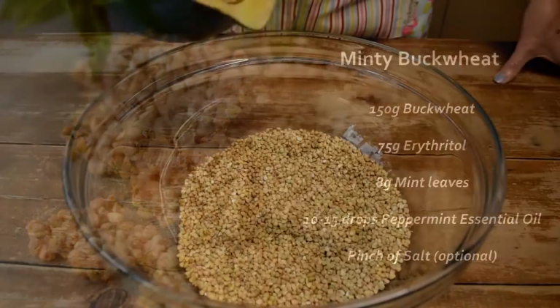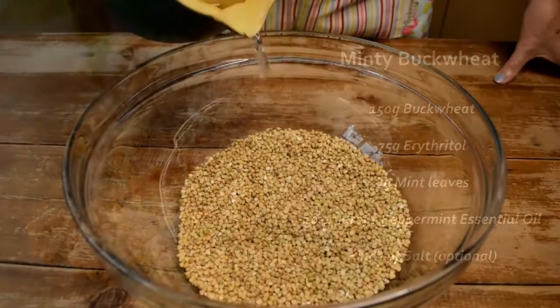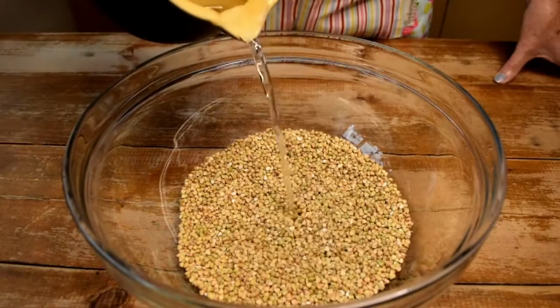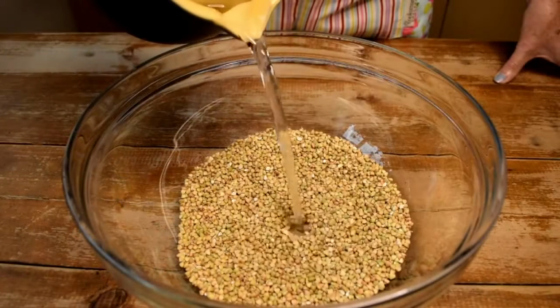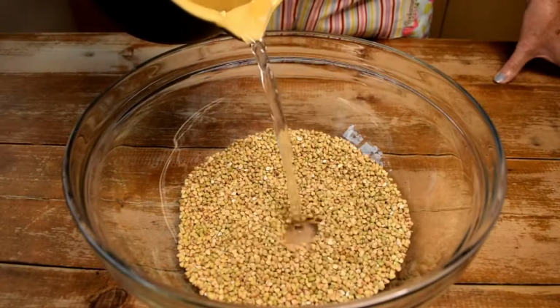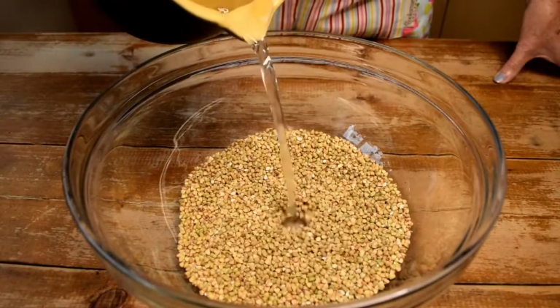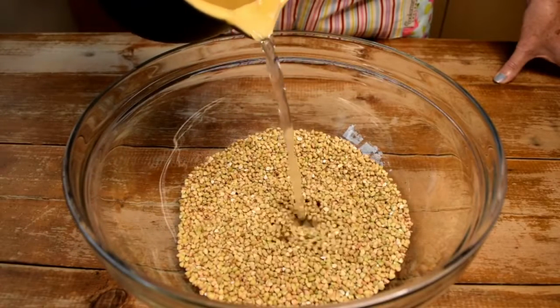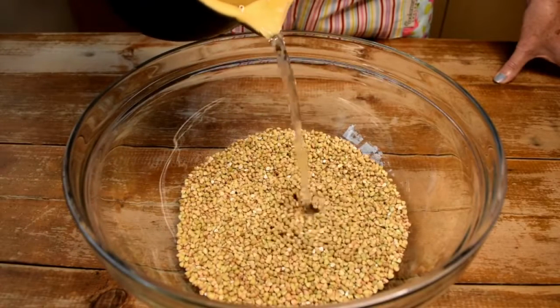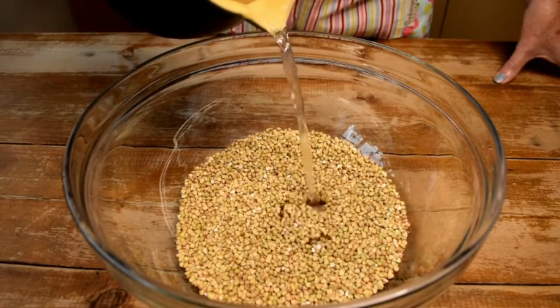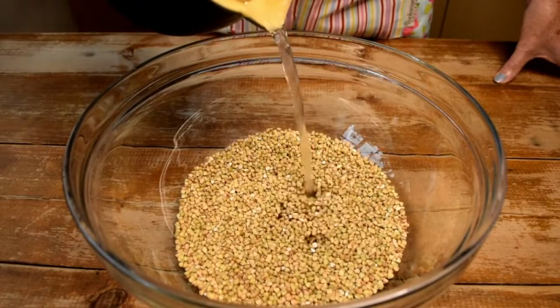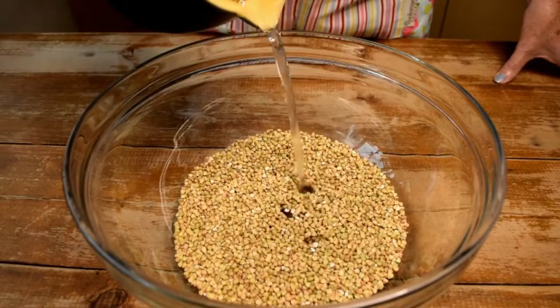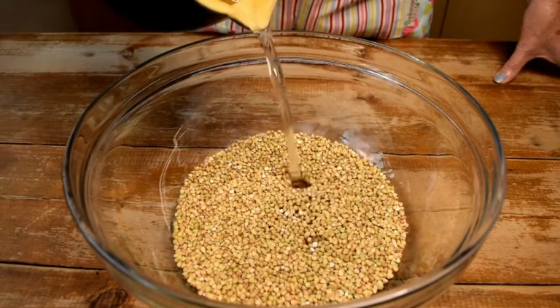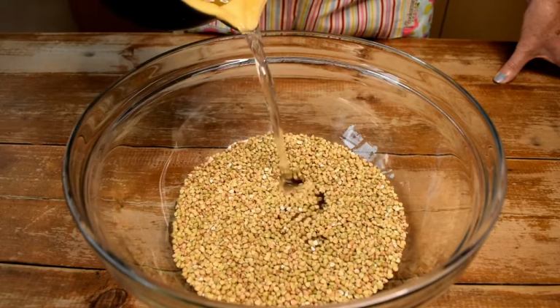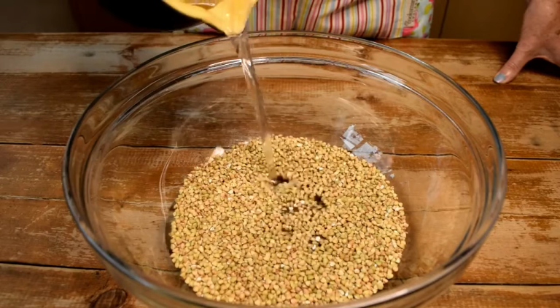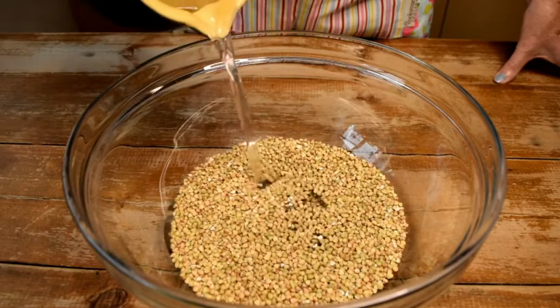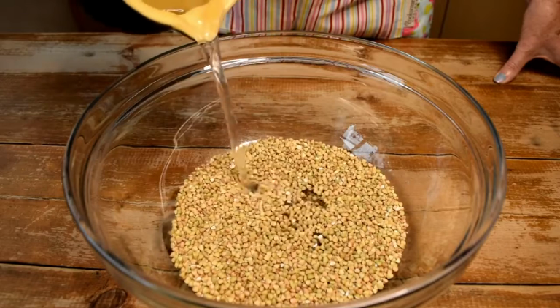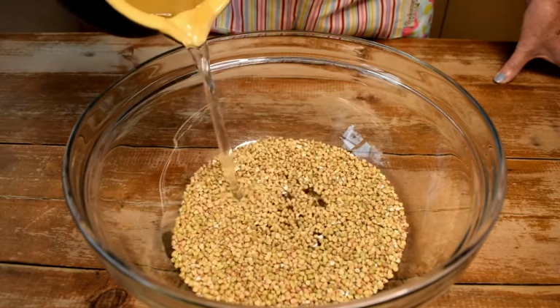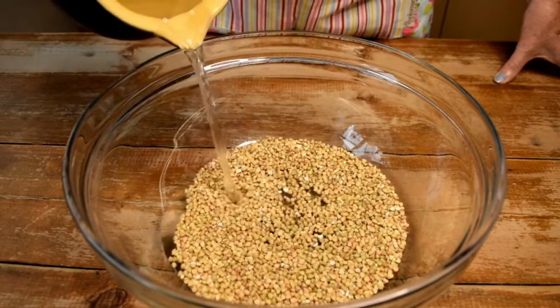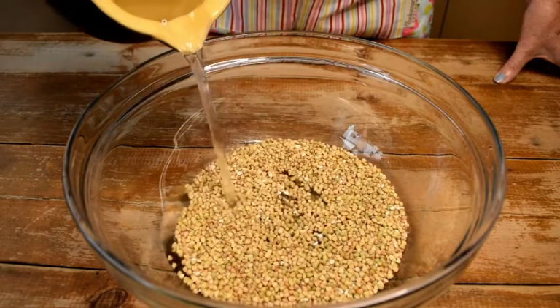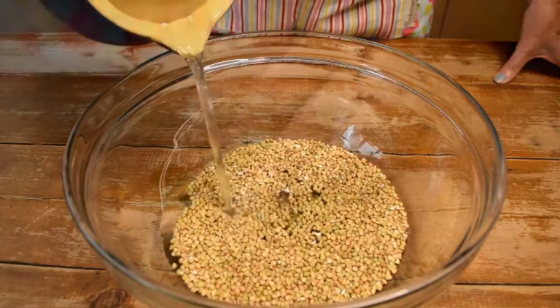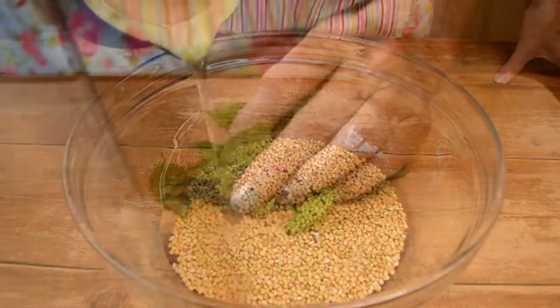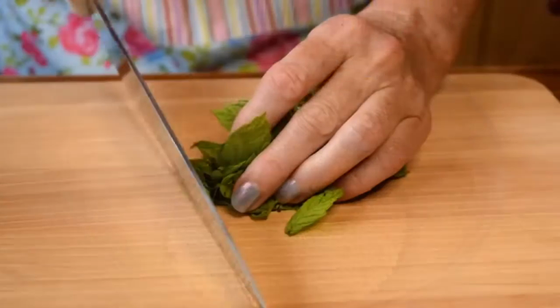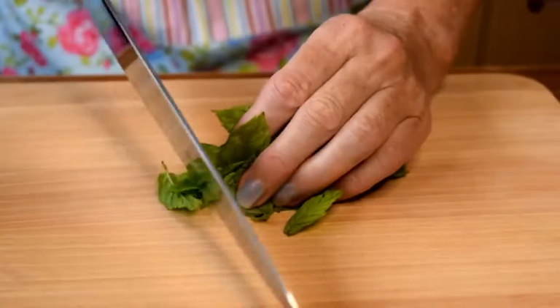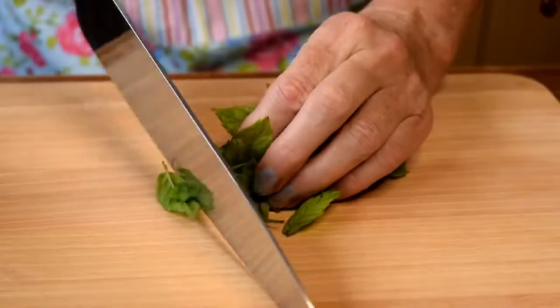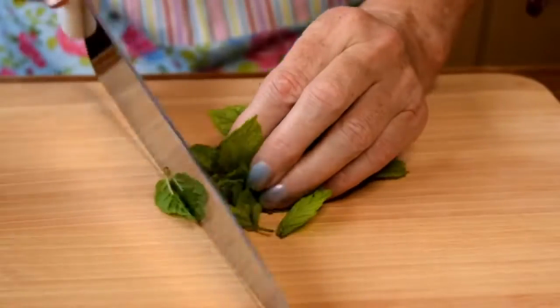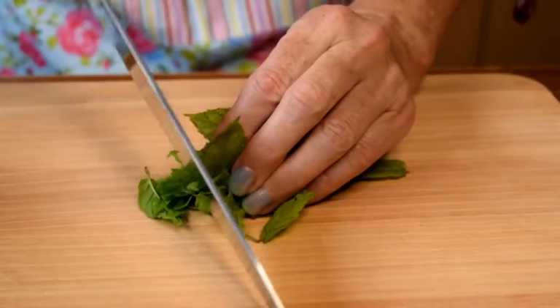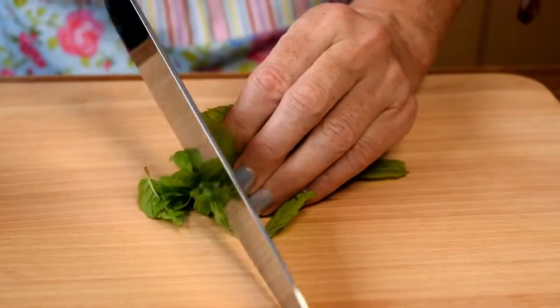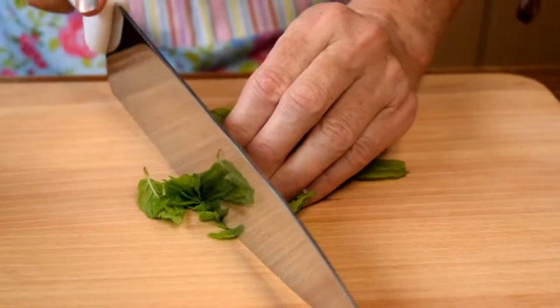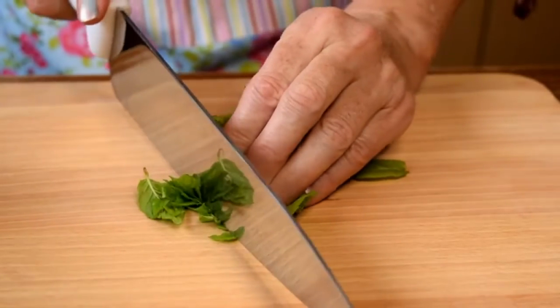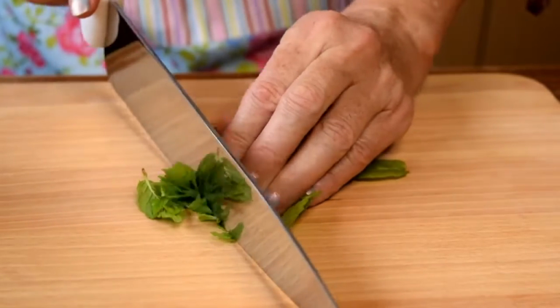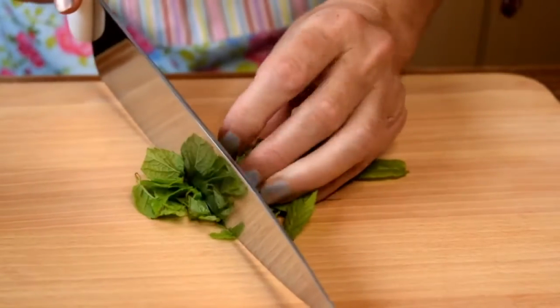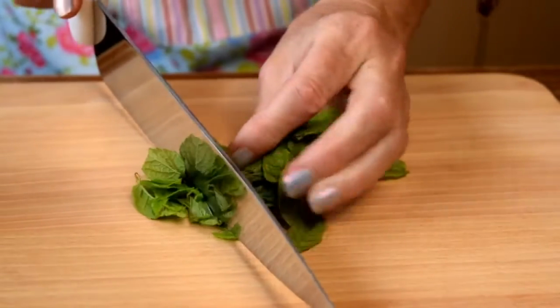Soak your buckwheat for about an hour, and while you're waiting chop the mint leaves finely with a sharp knife like this.